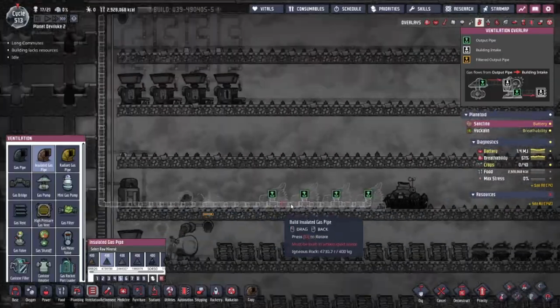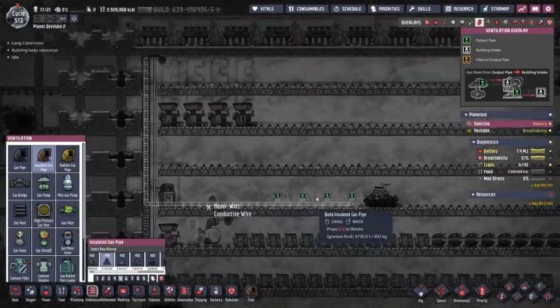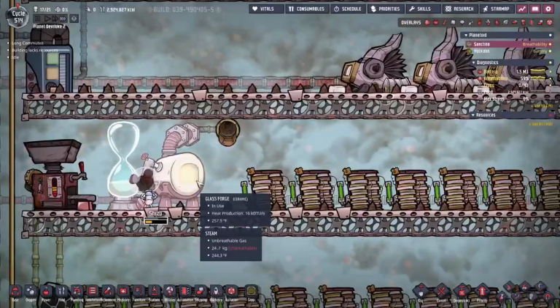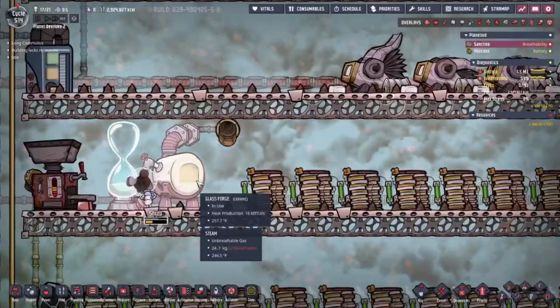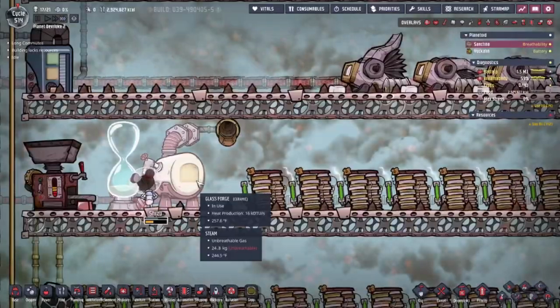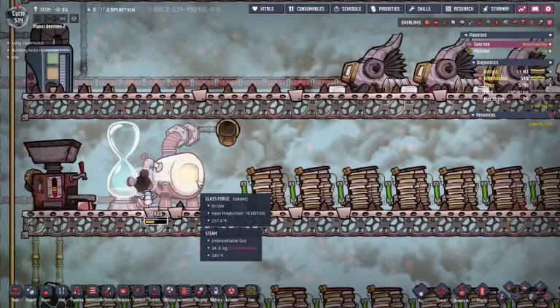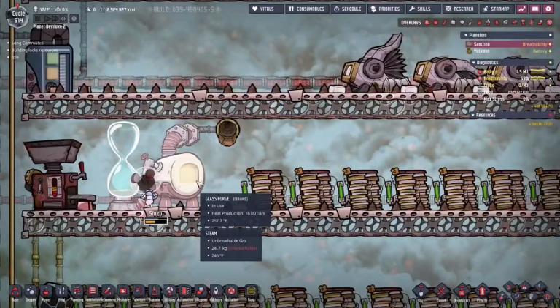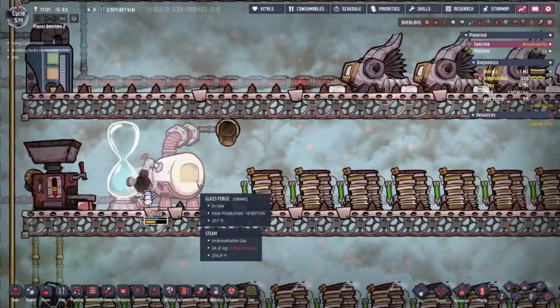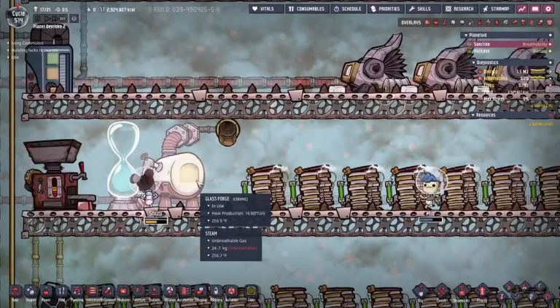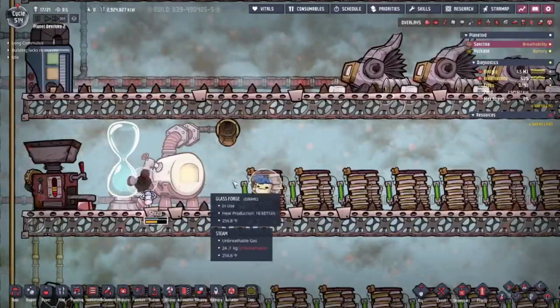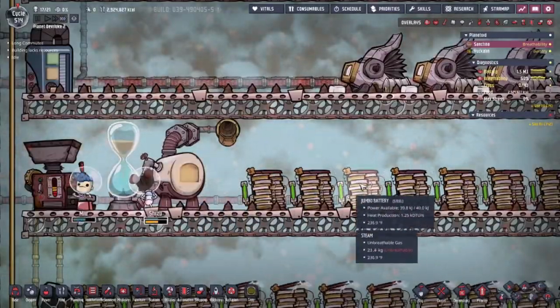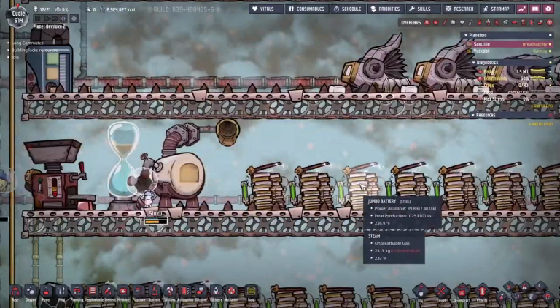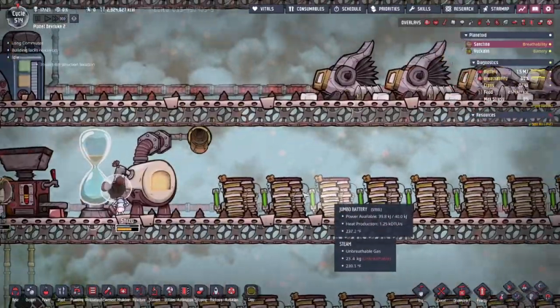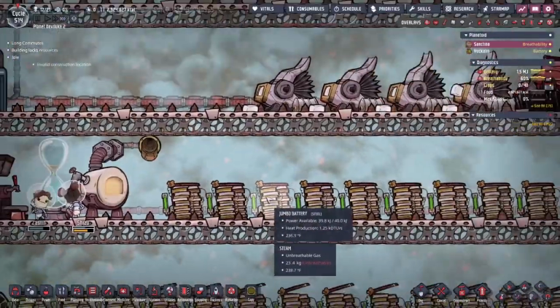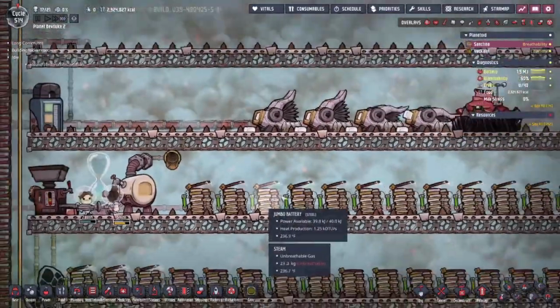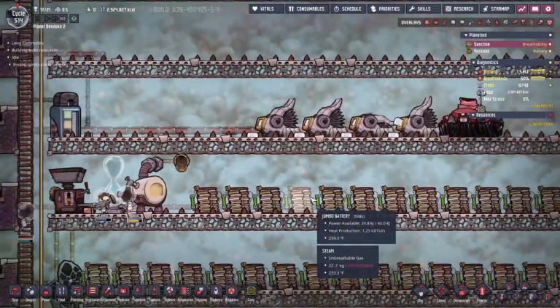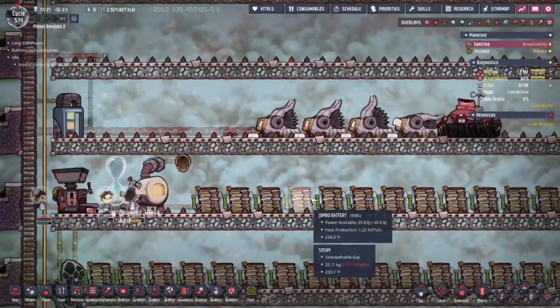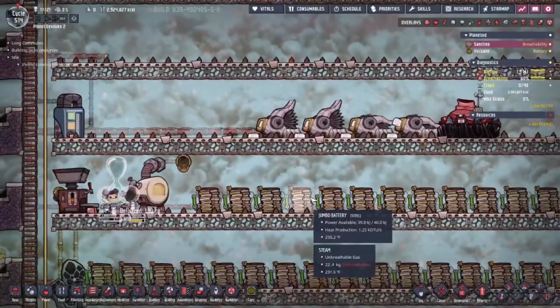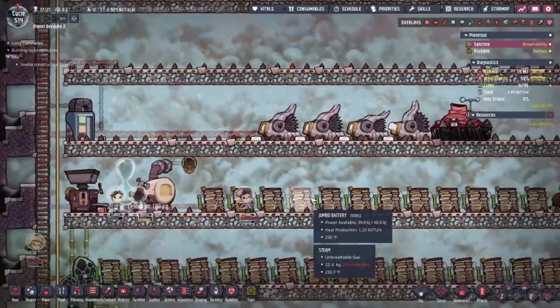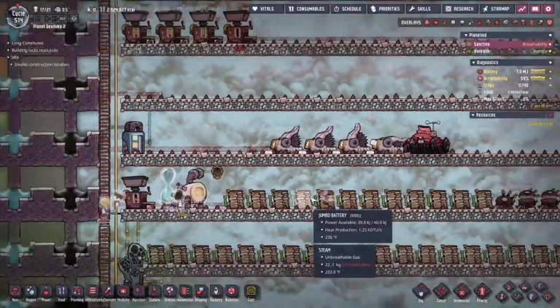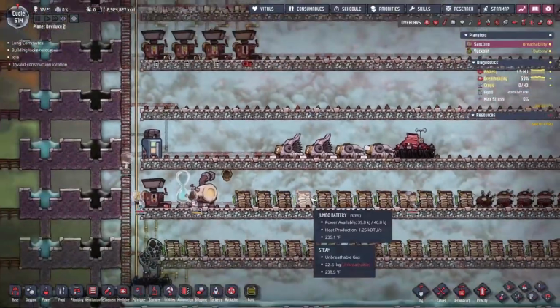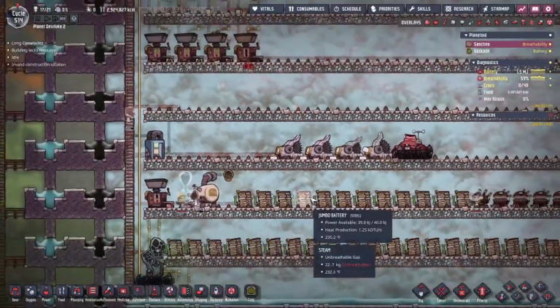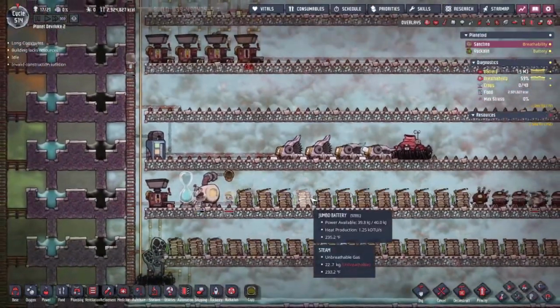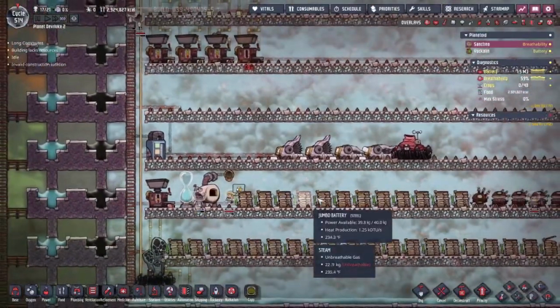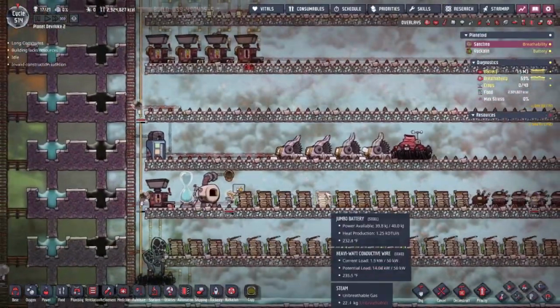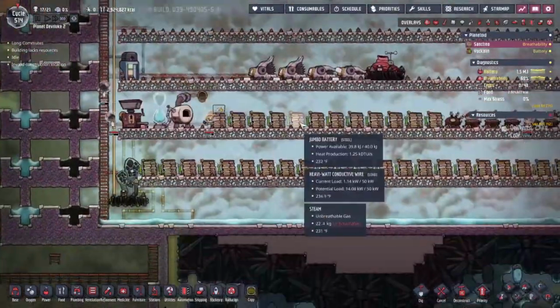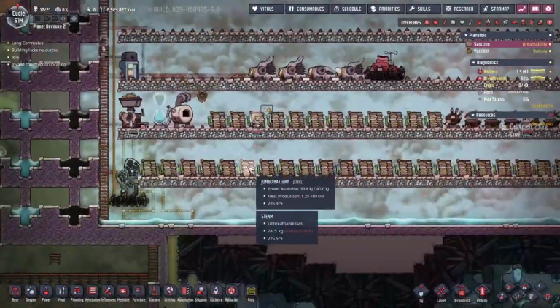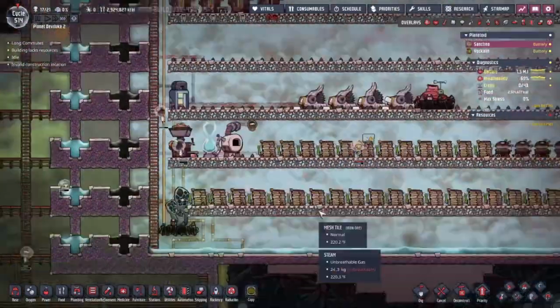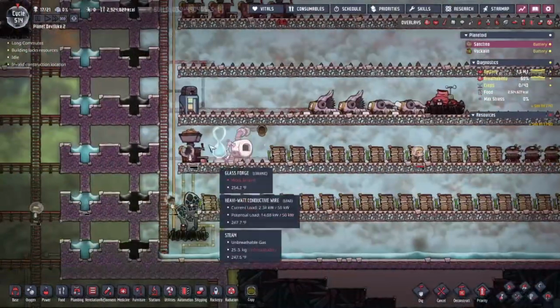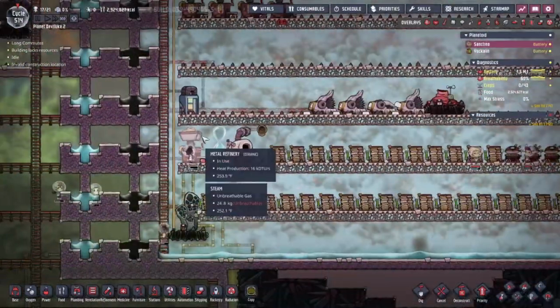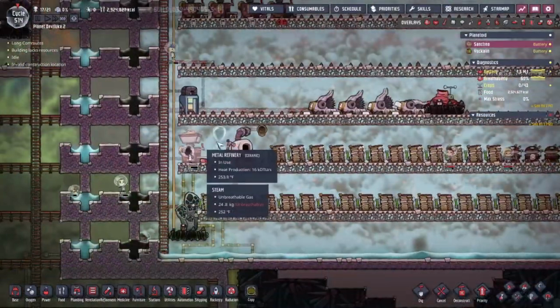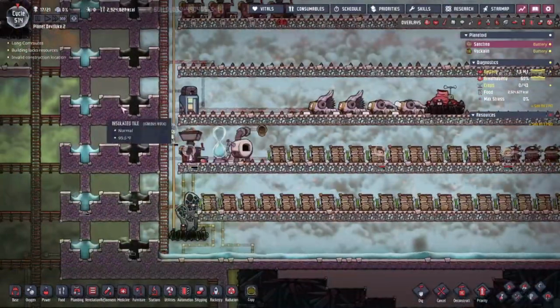This is a partially functioning industrial sauna. The metal refinery is used to heat the water at the bottom into steam.